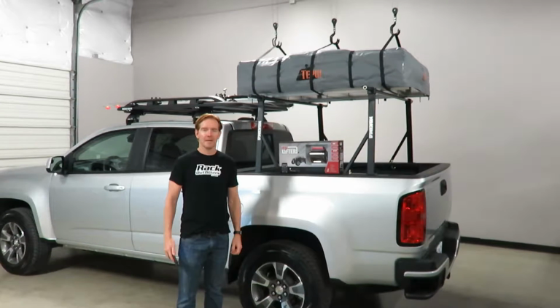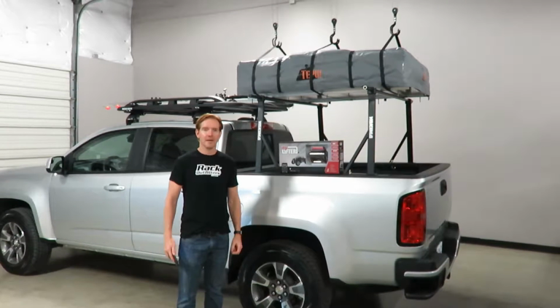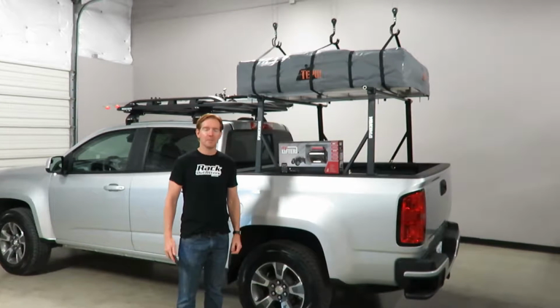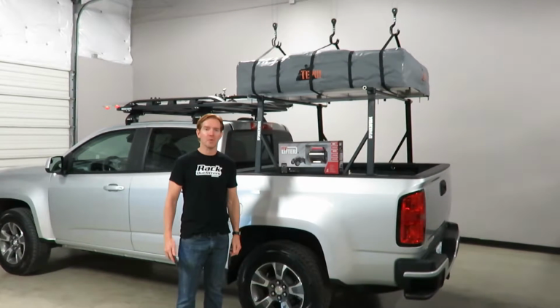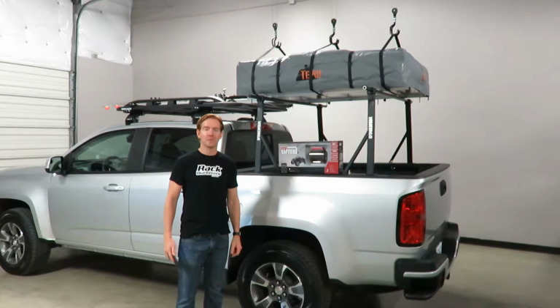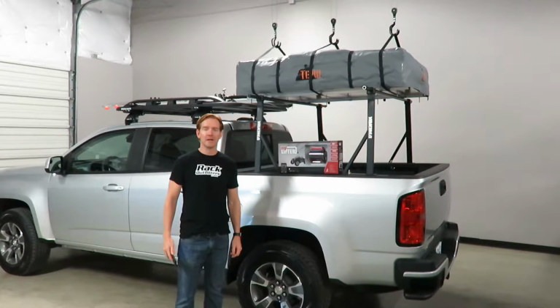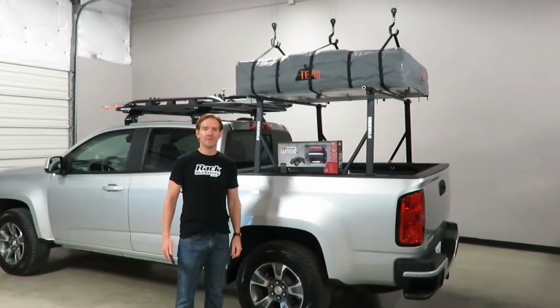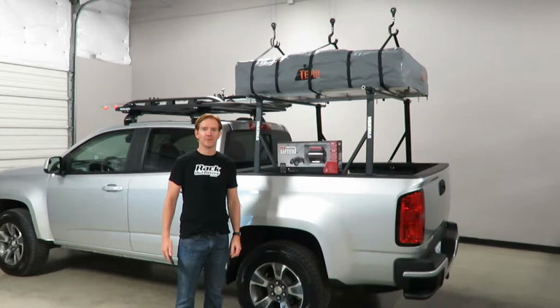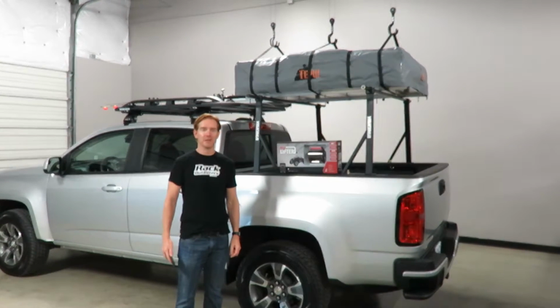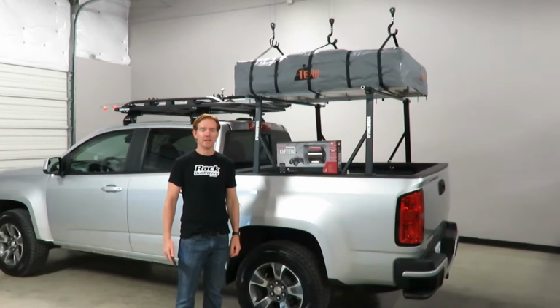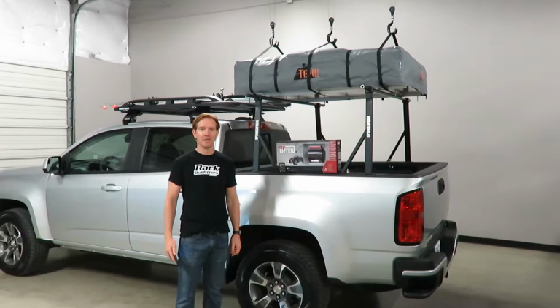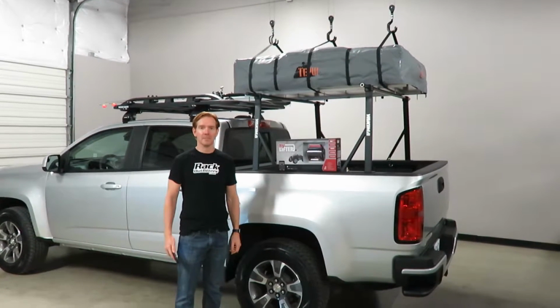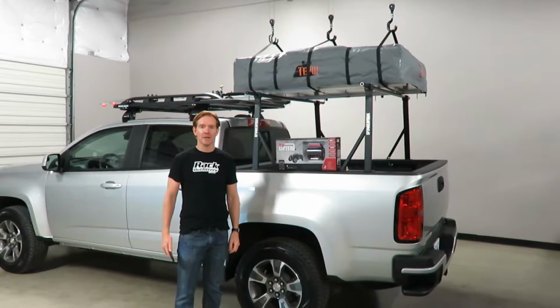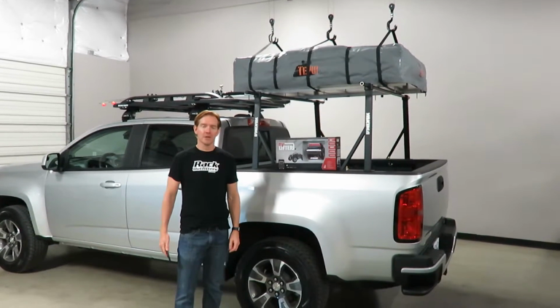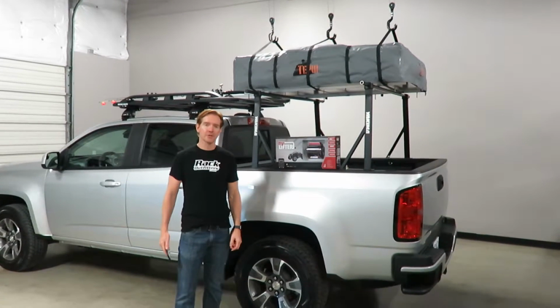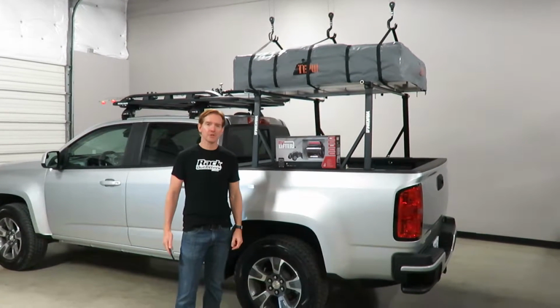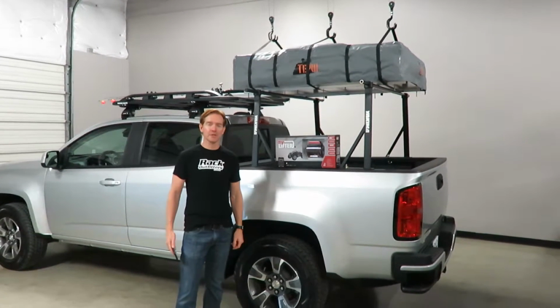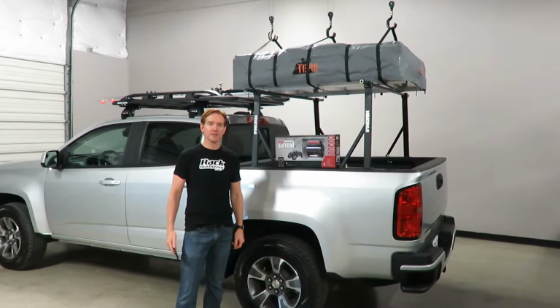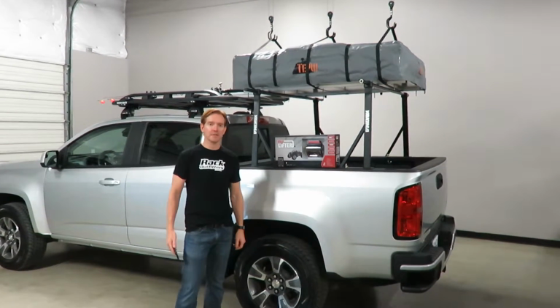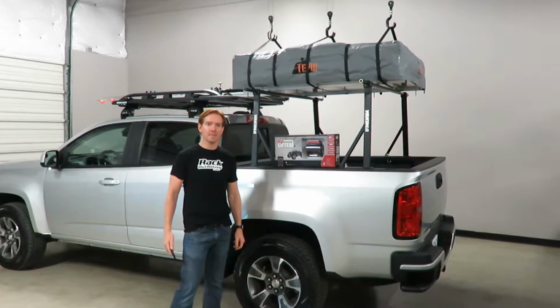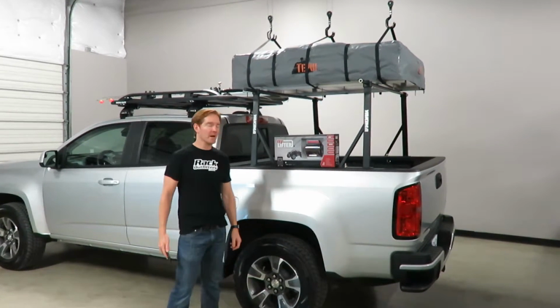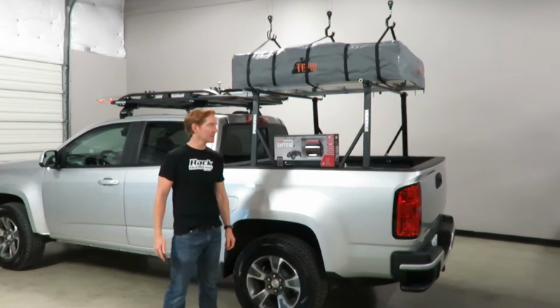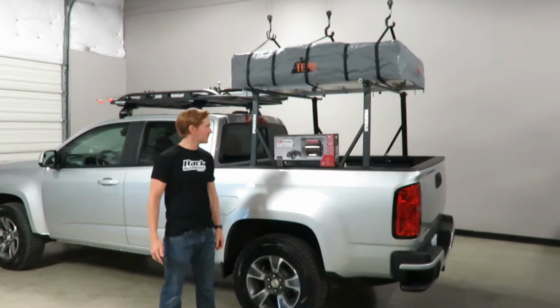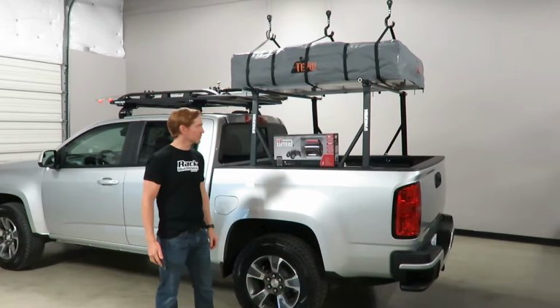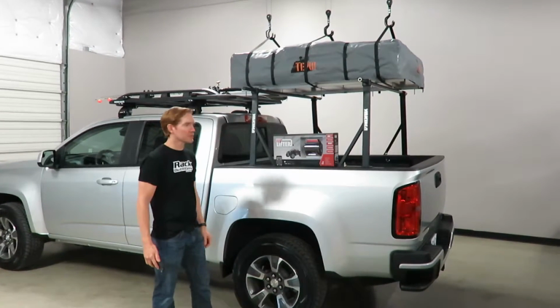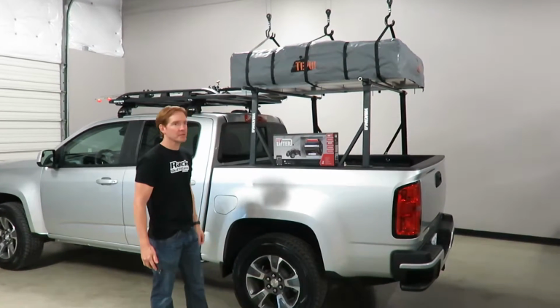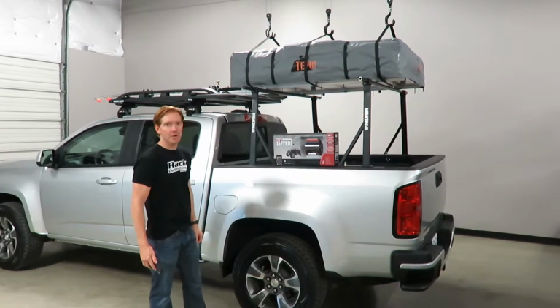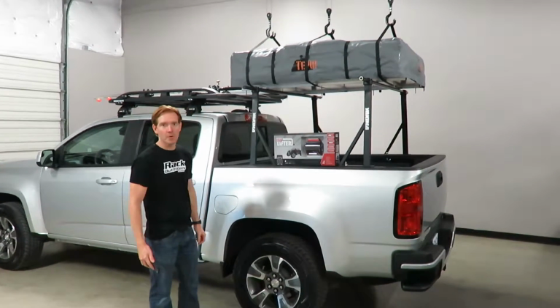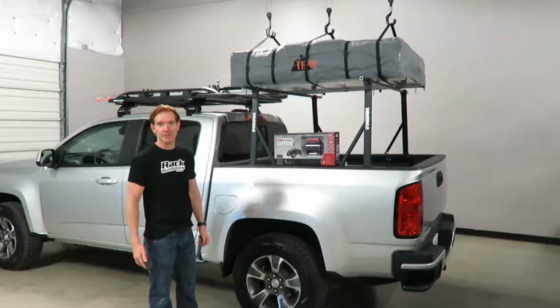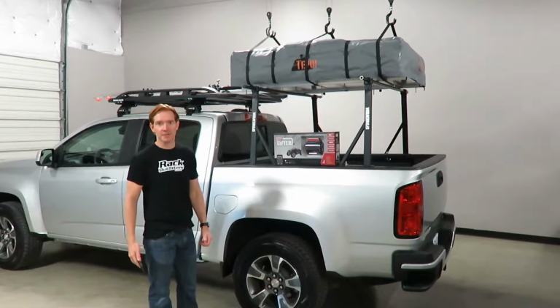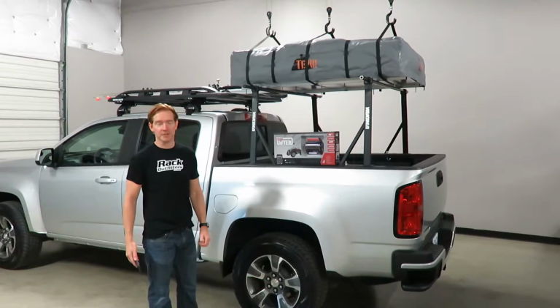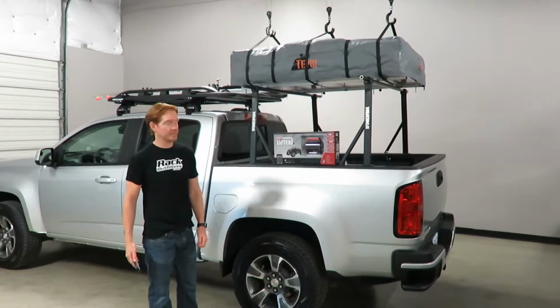Hey, I'm Paul with RockOutfitters.com, here to show you the MyLifter hoist system.